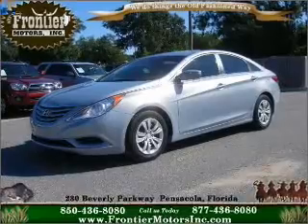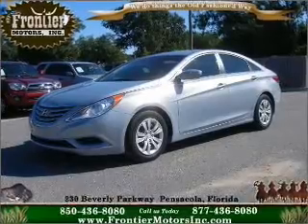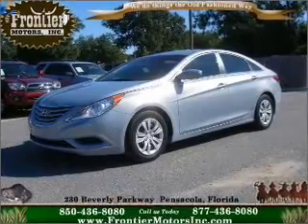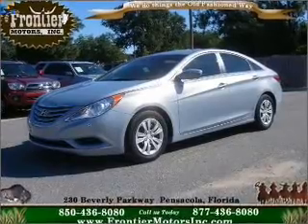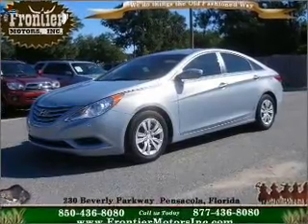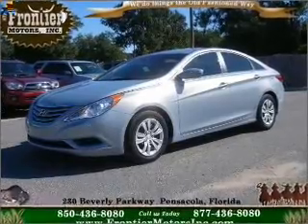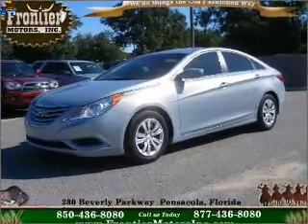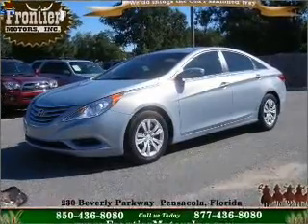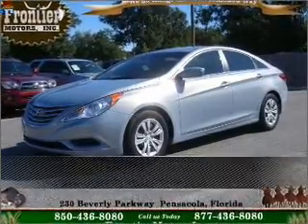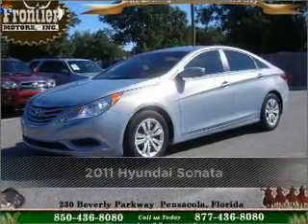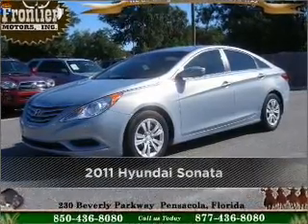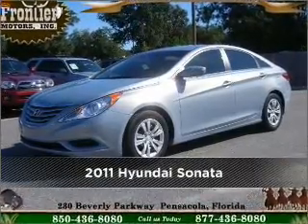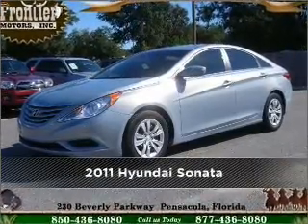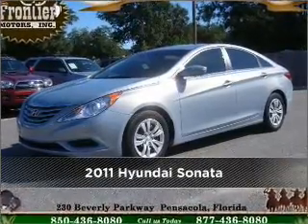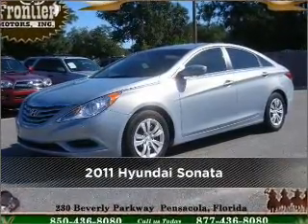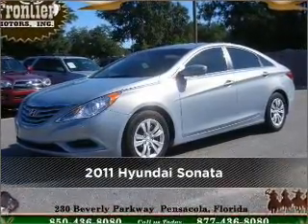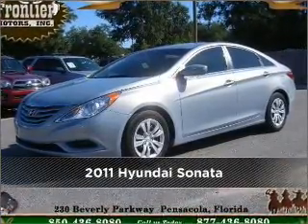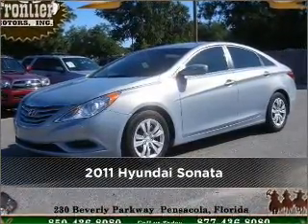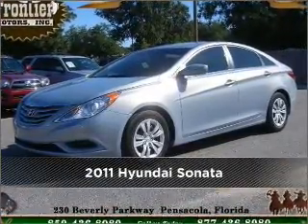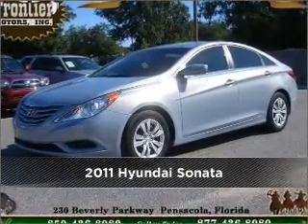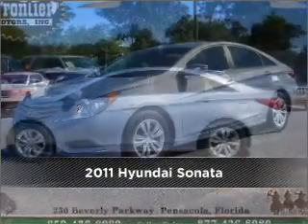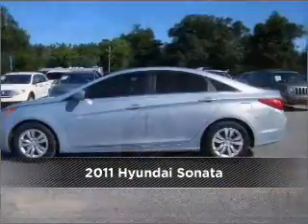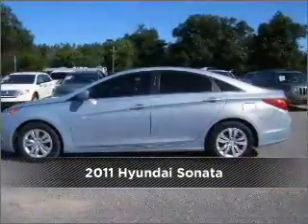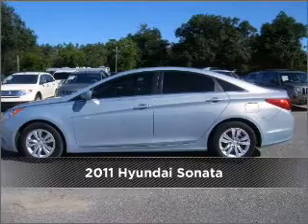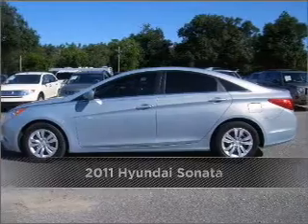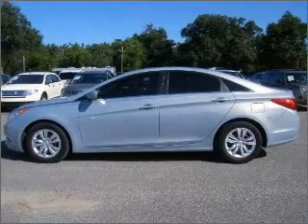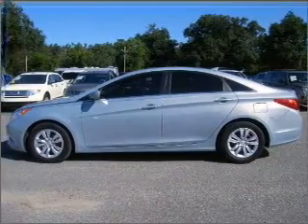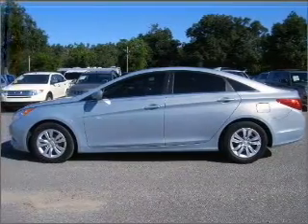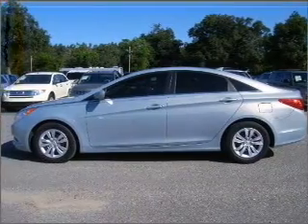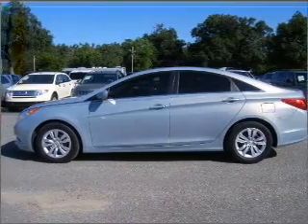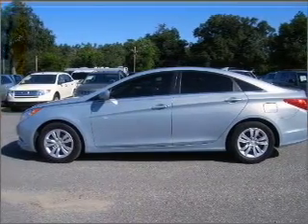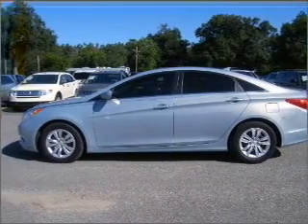Proudly presenting this 2011 Hyundai Sonata. This vehicle will more than meet your needs.